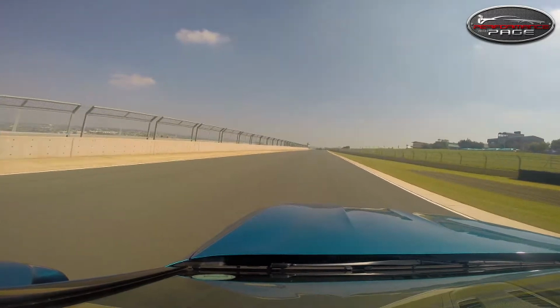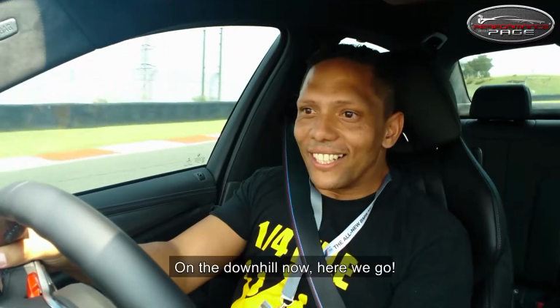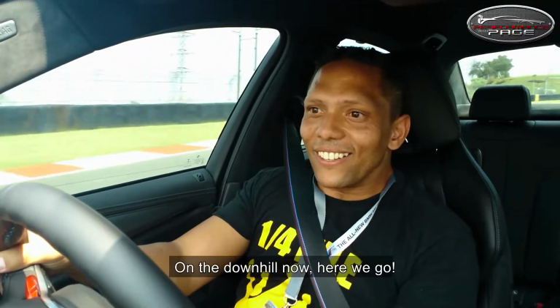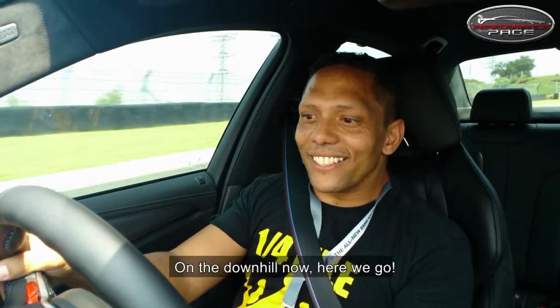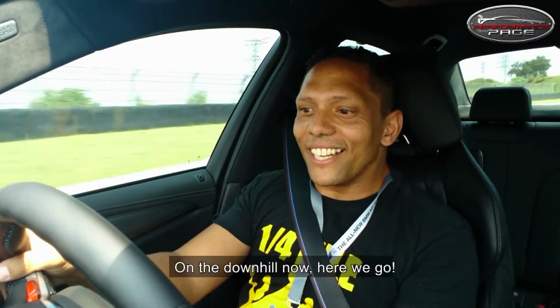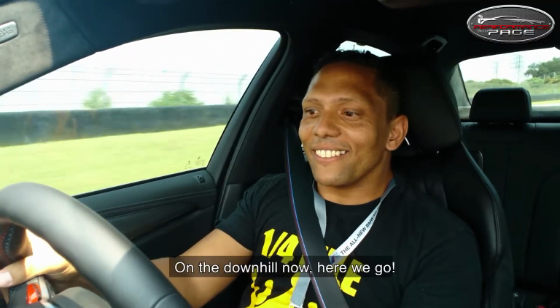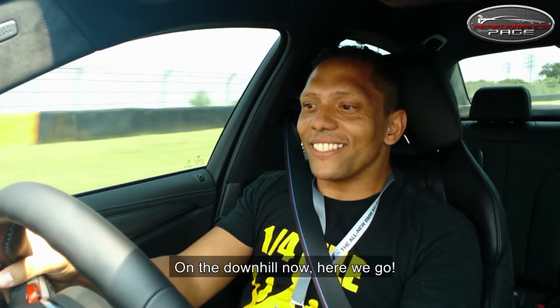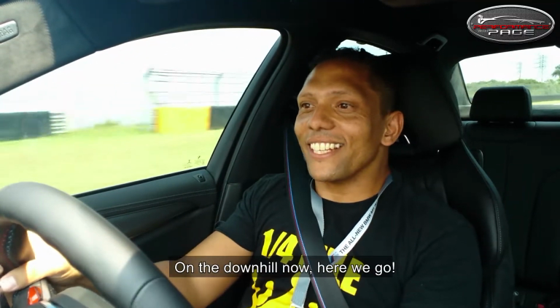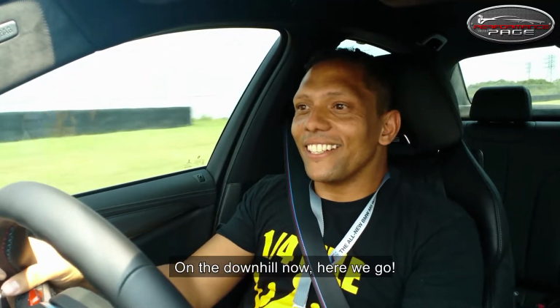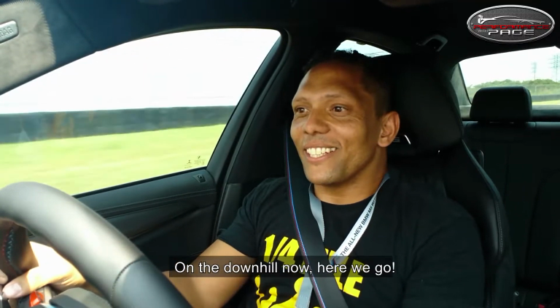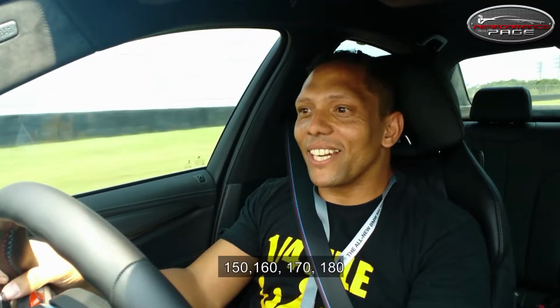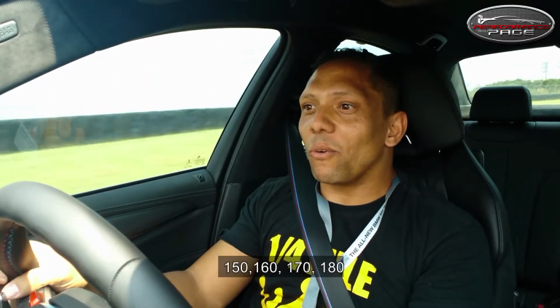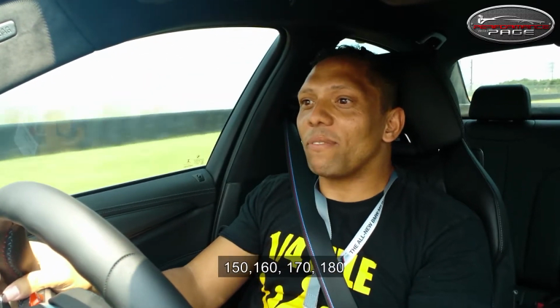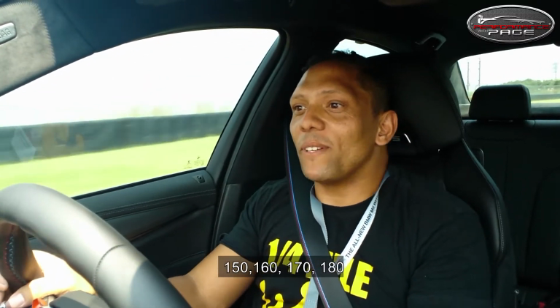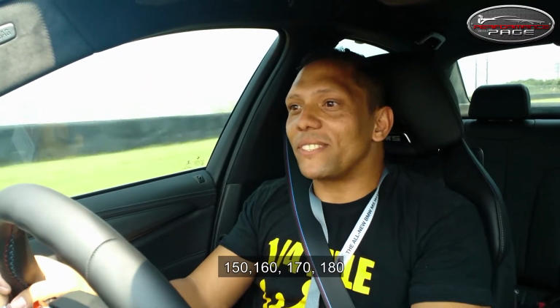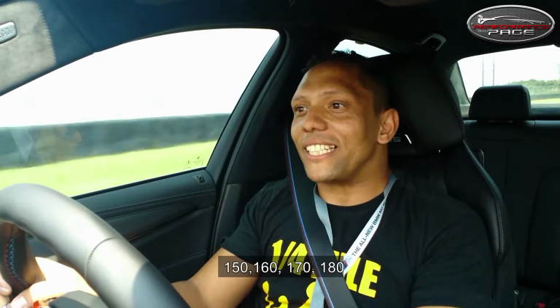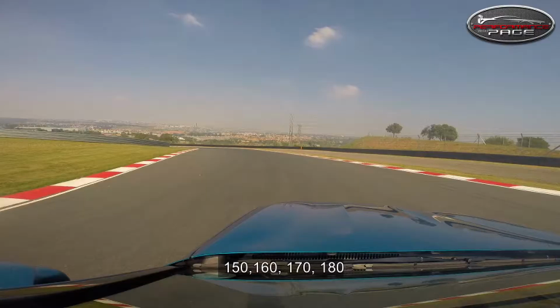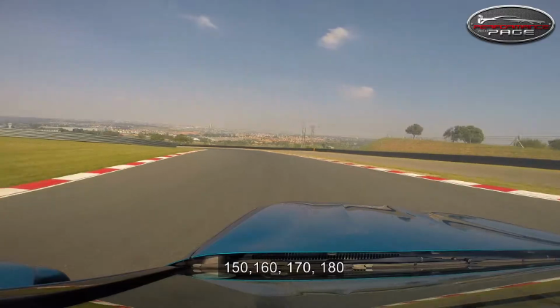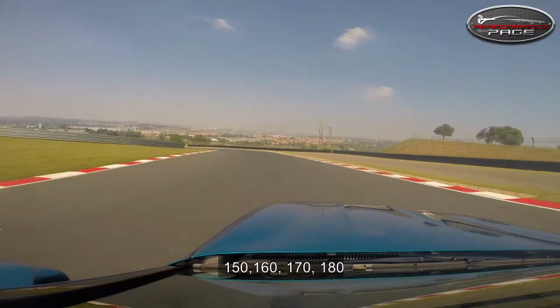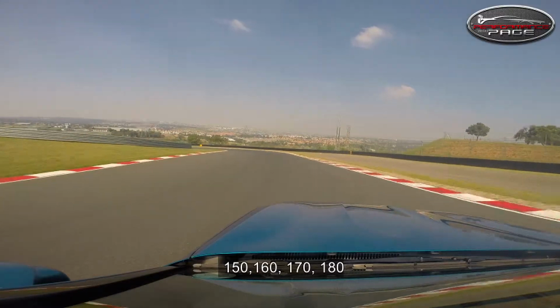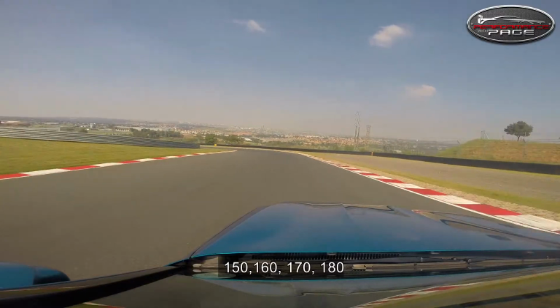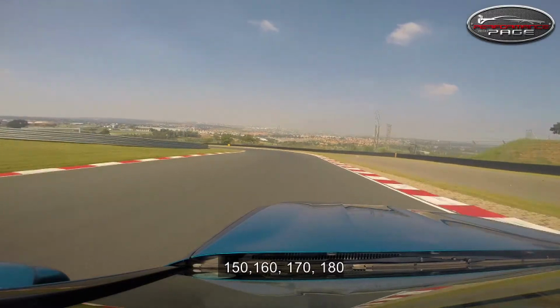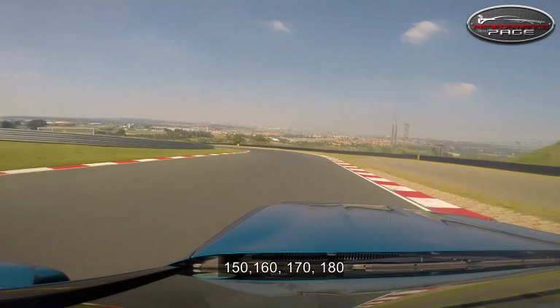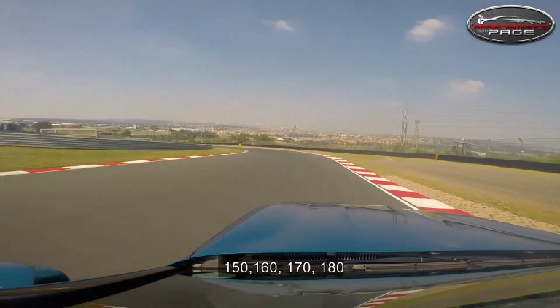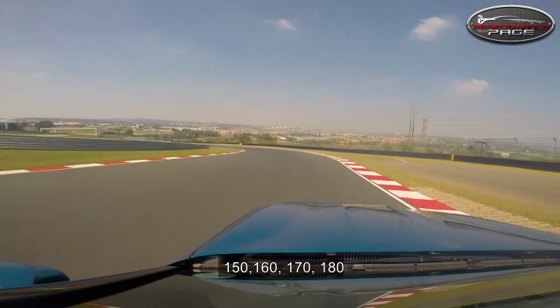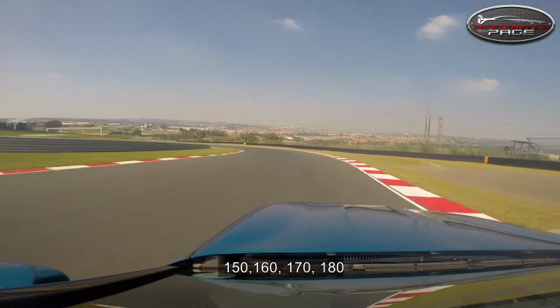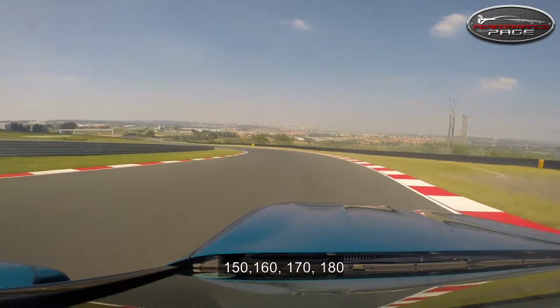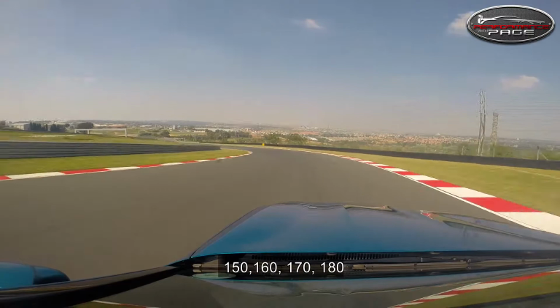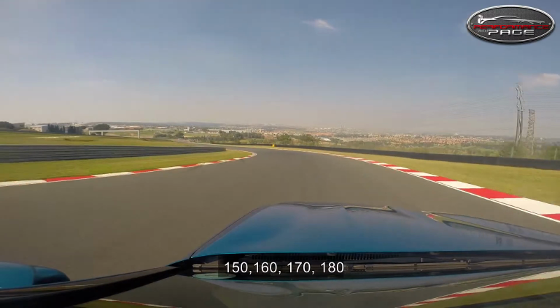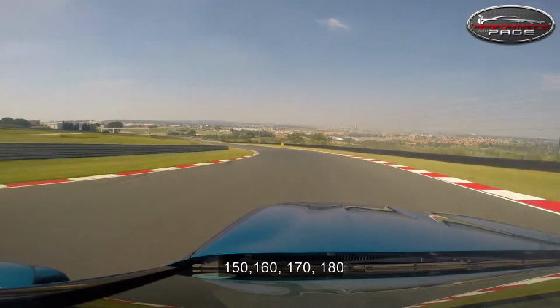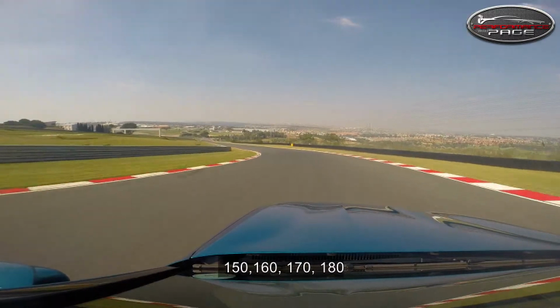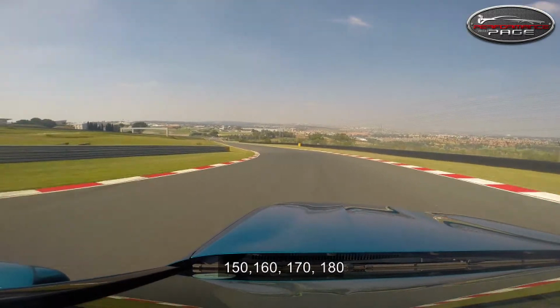On the downhill now, here we go — 150, 160, 170, 180.